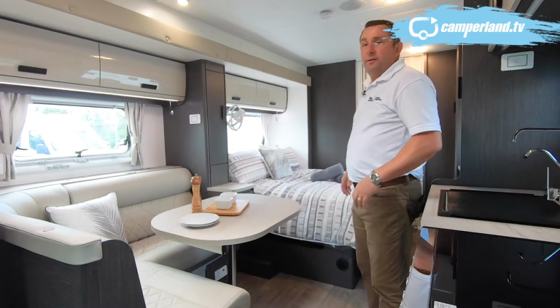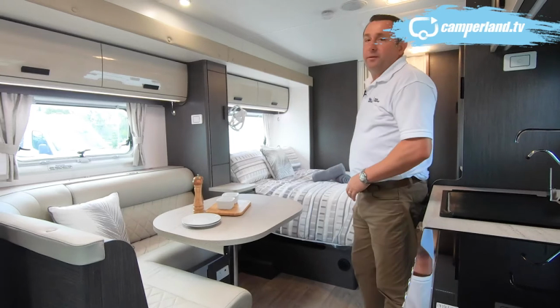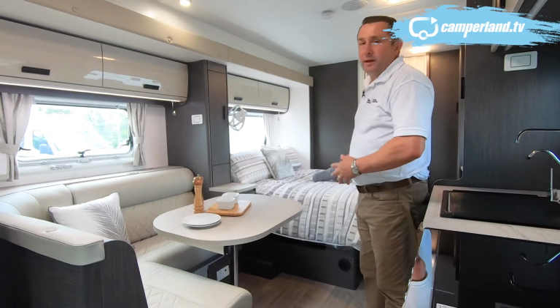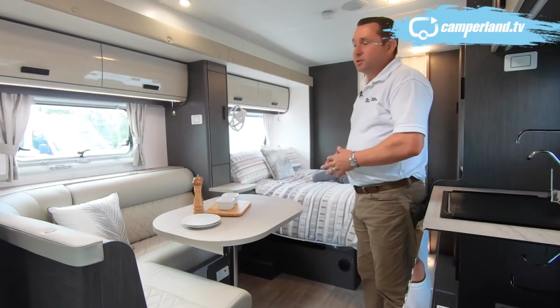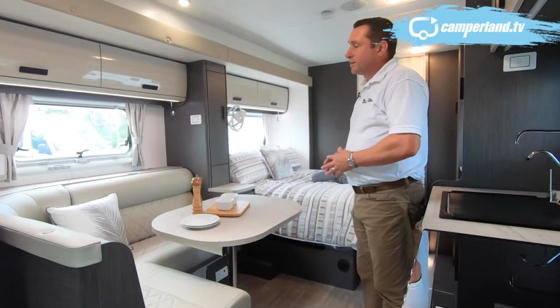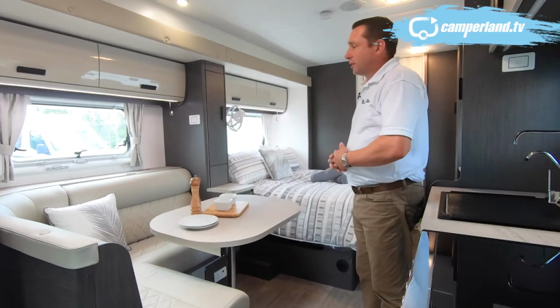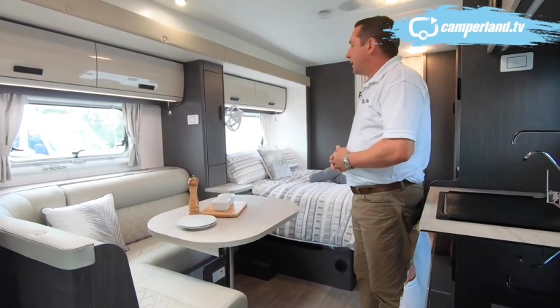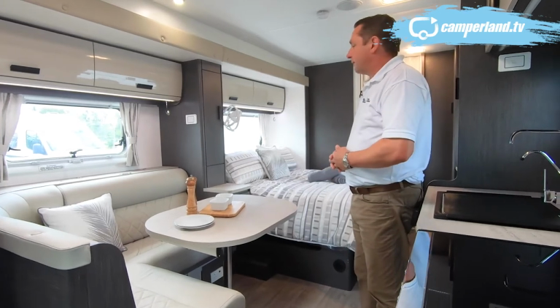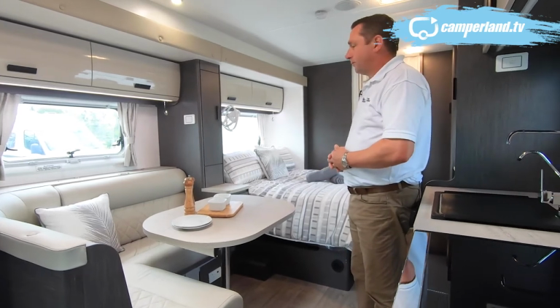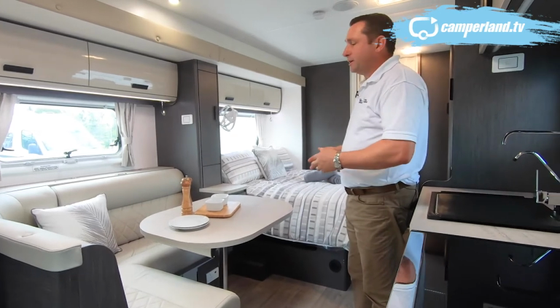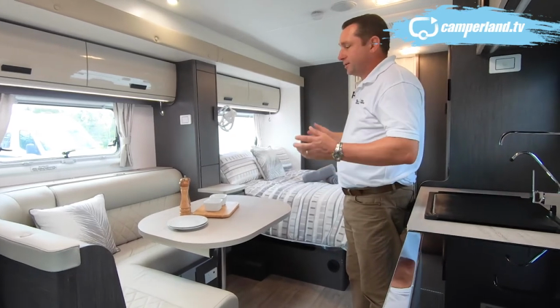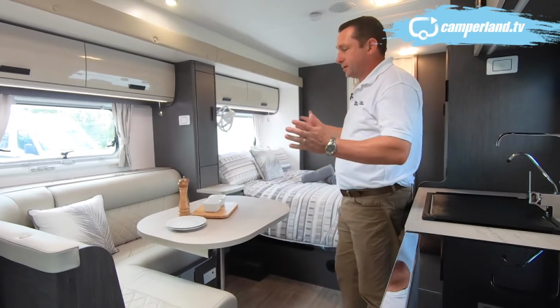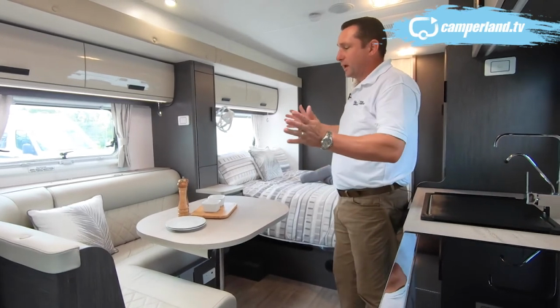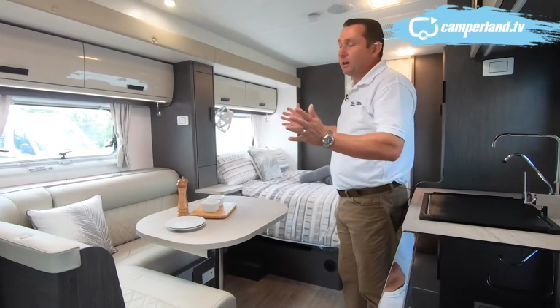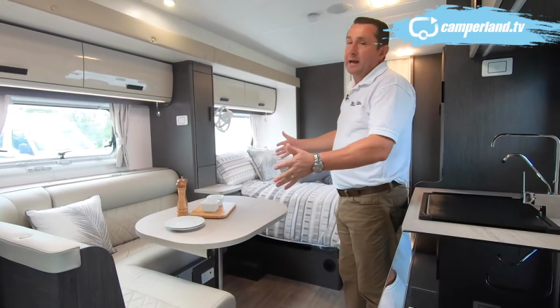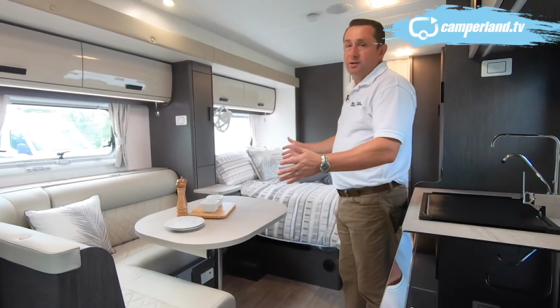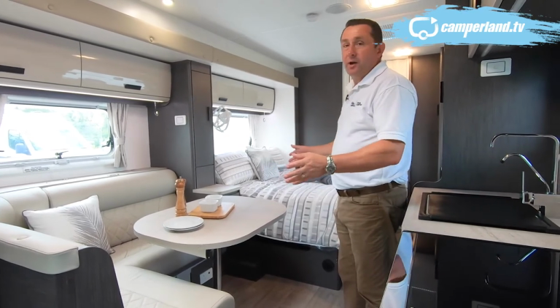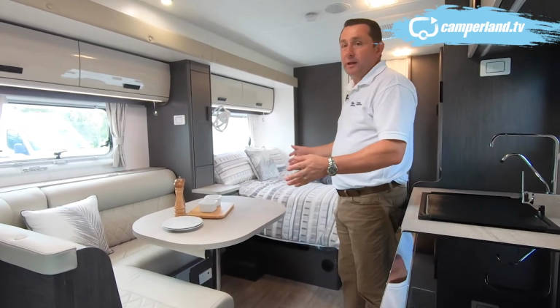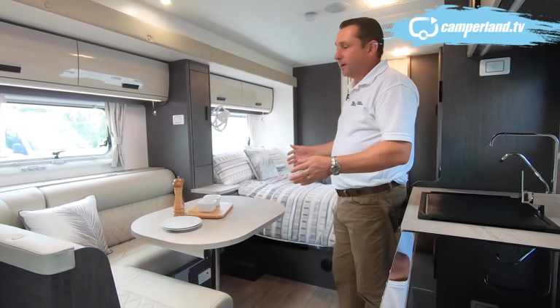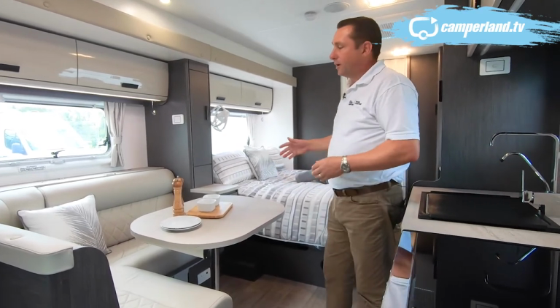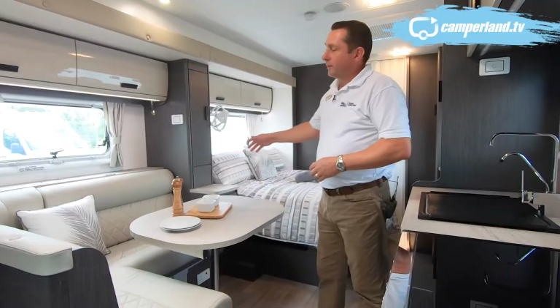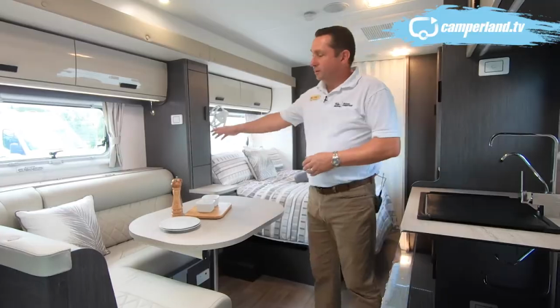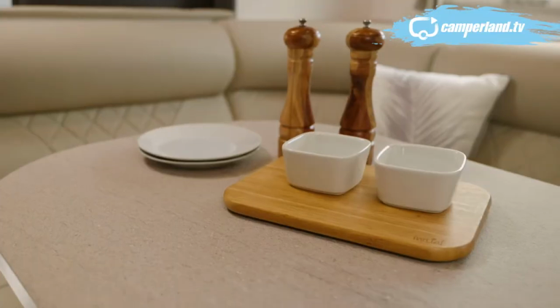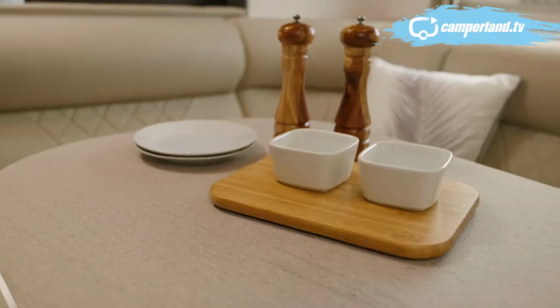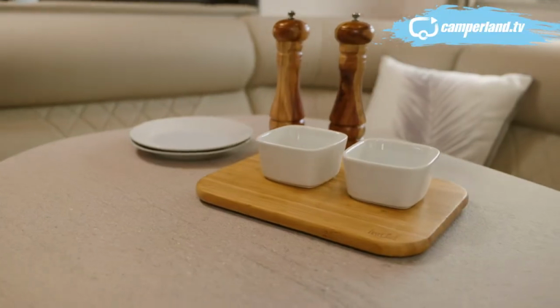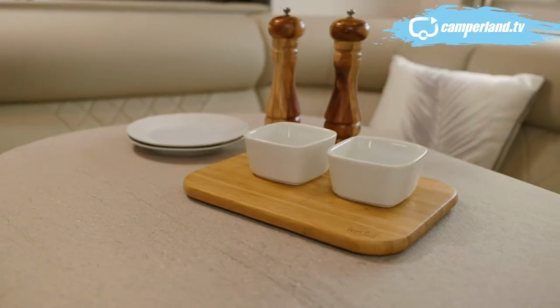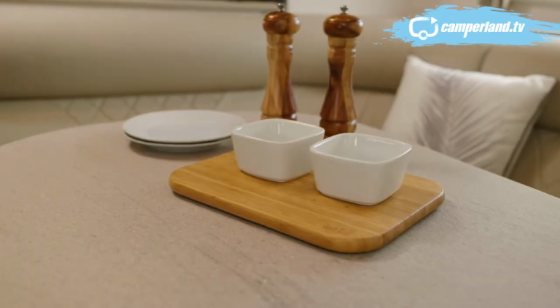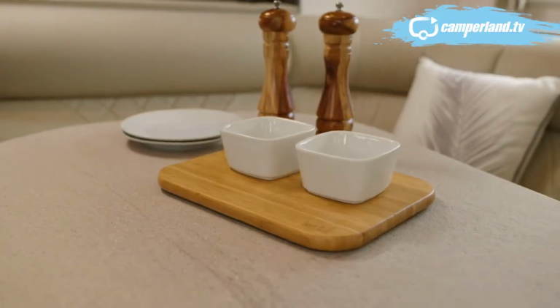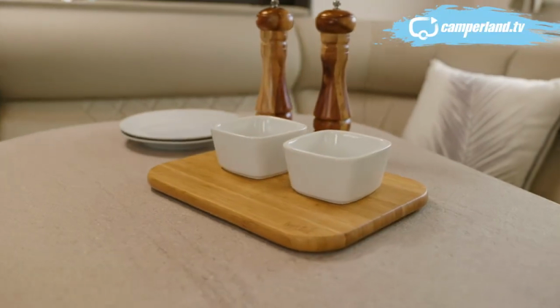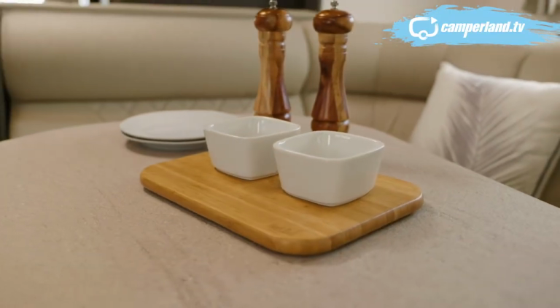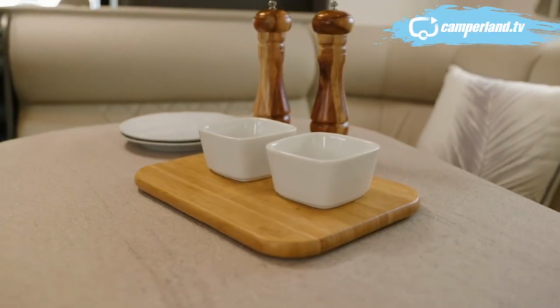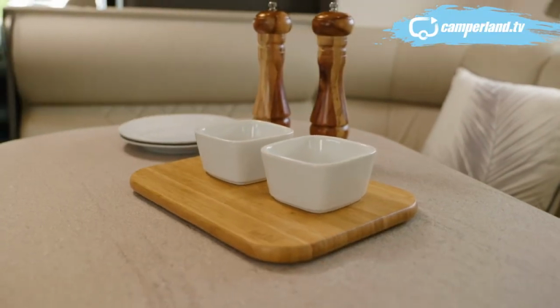The double-sized slide-out features a large dining area with an L-shaped couch, perfect for being able to sprawl out.